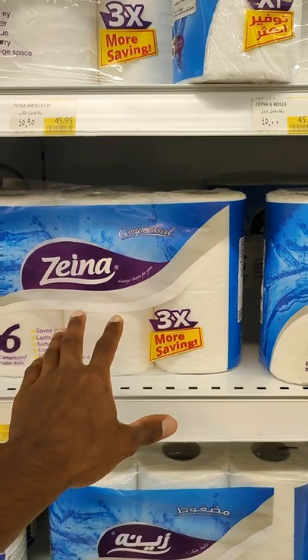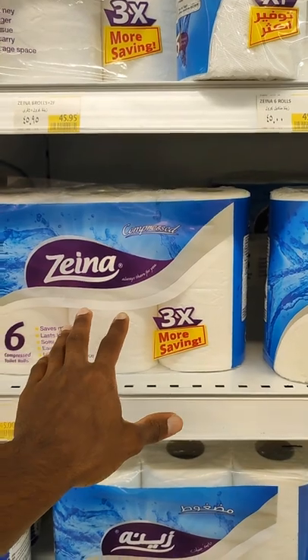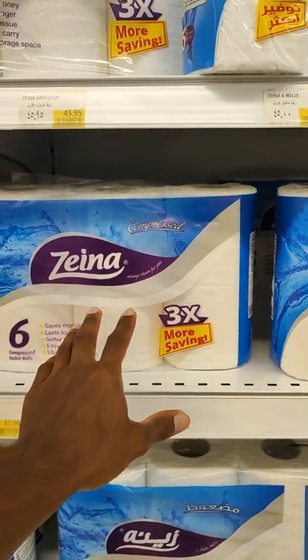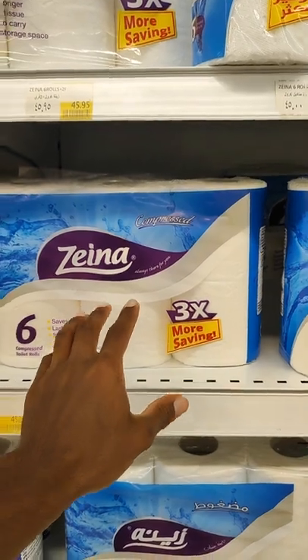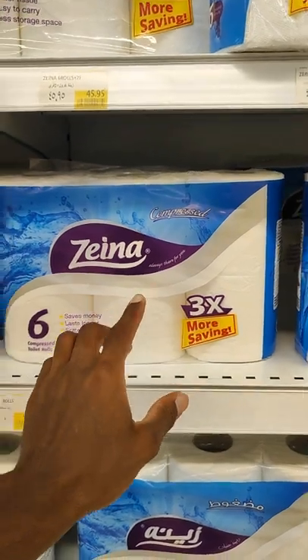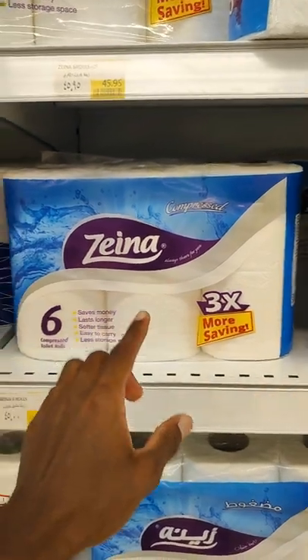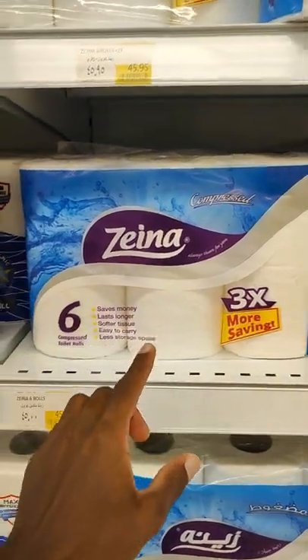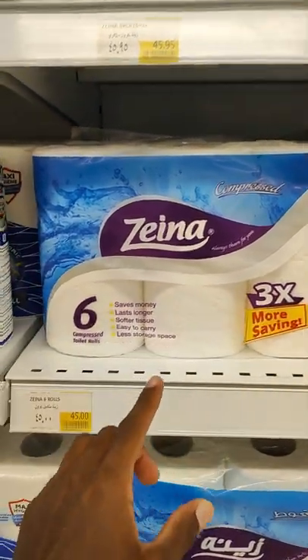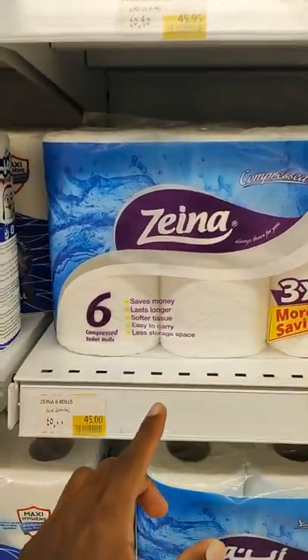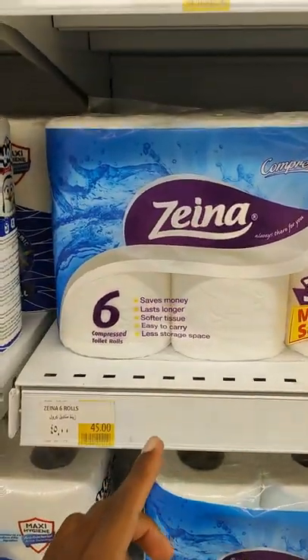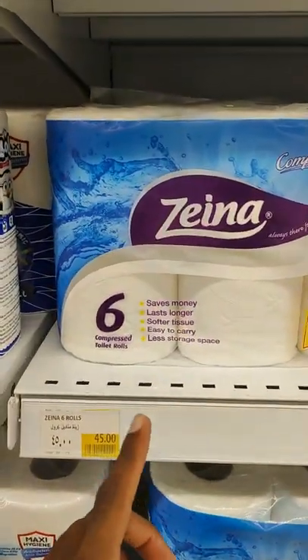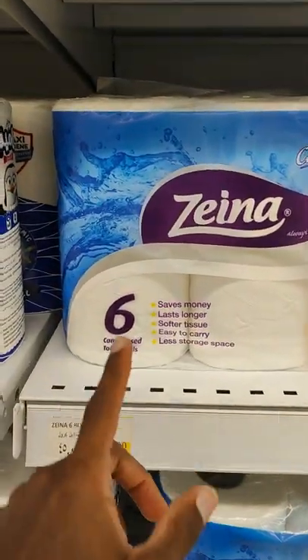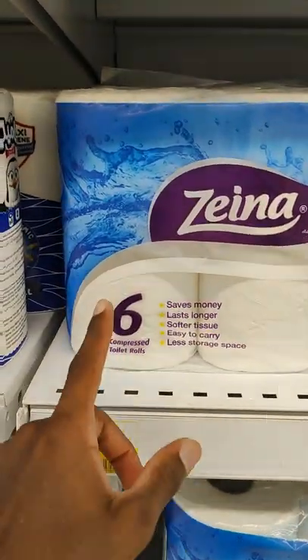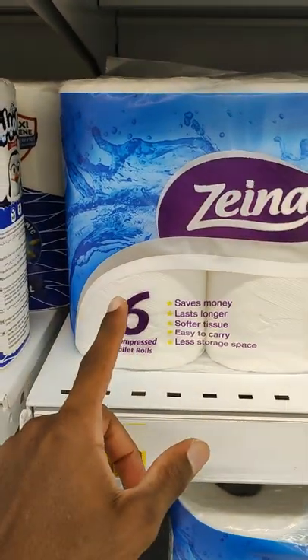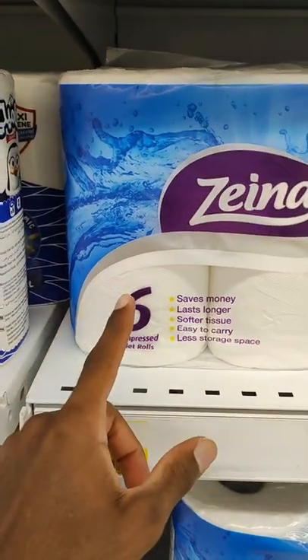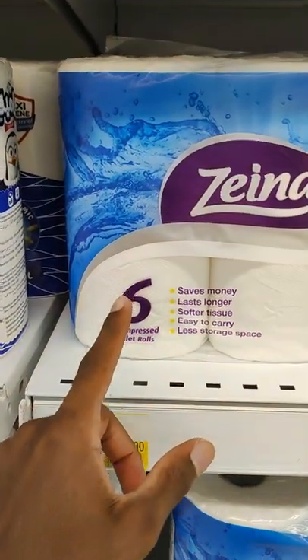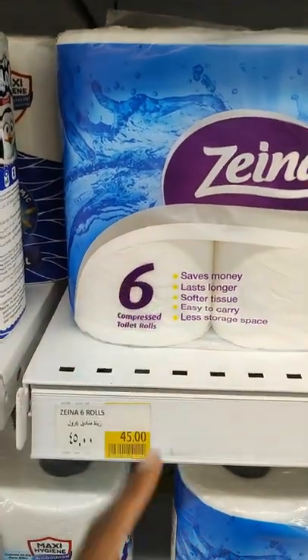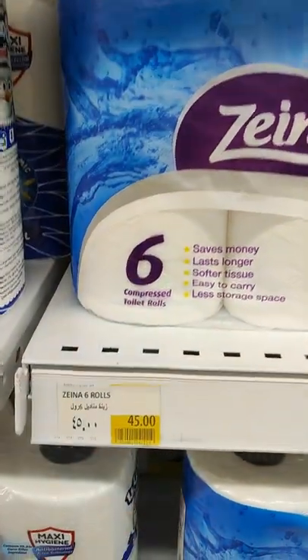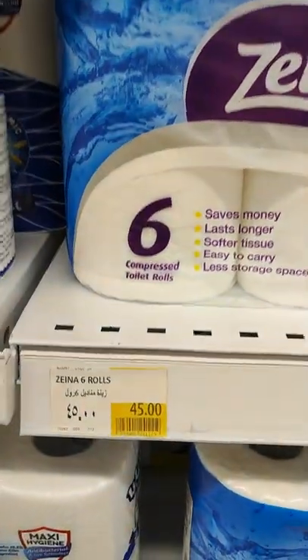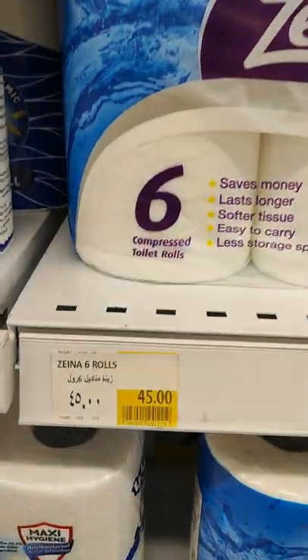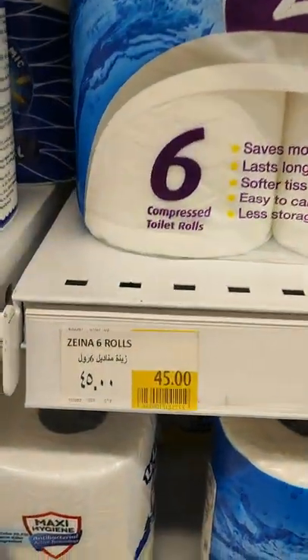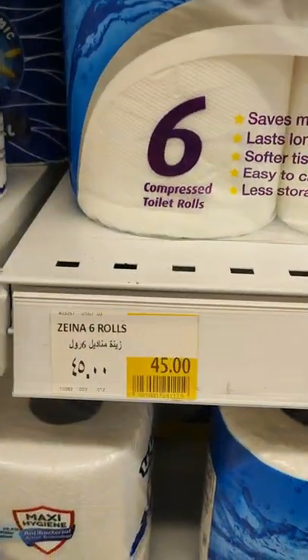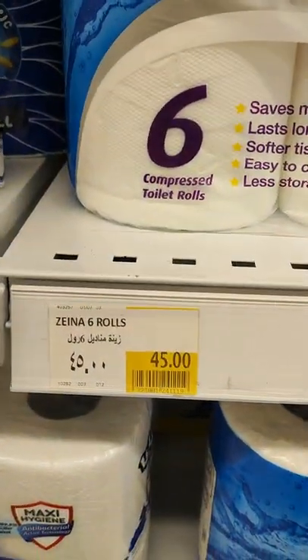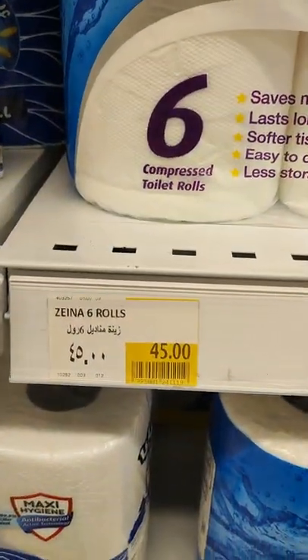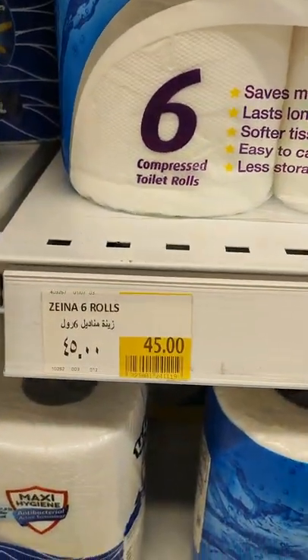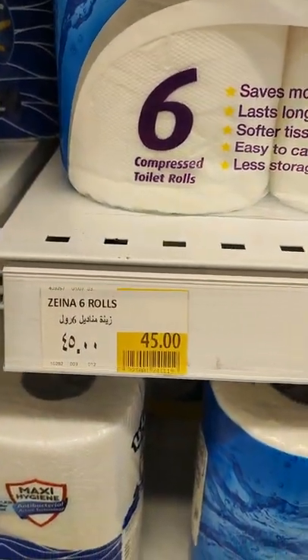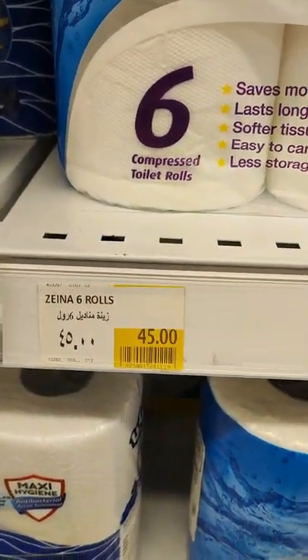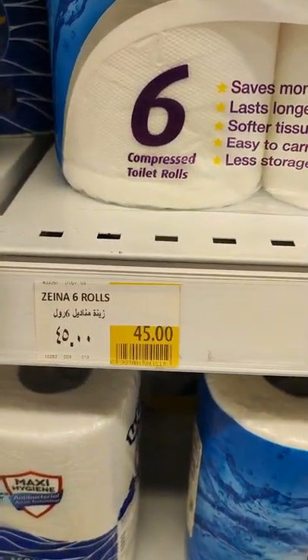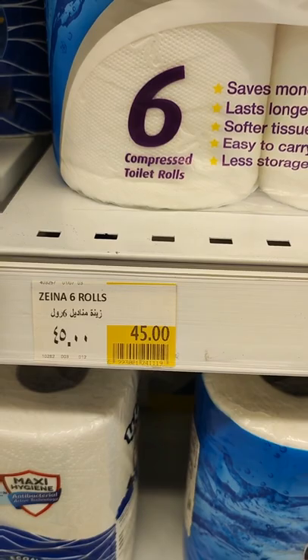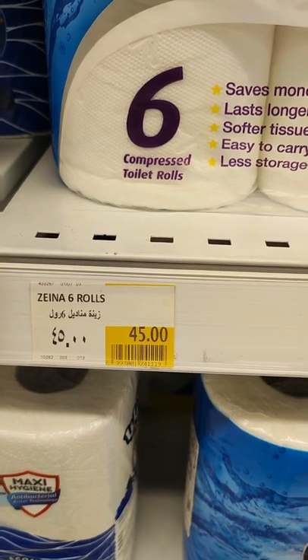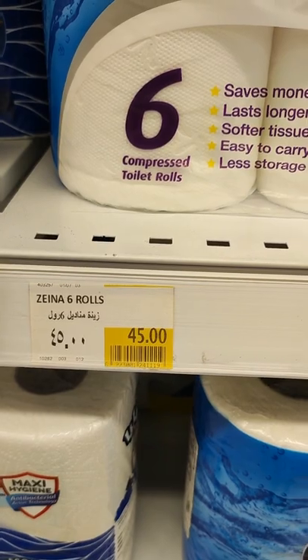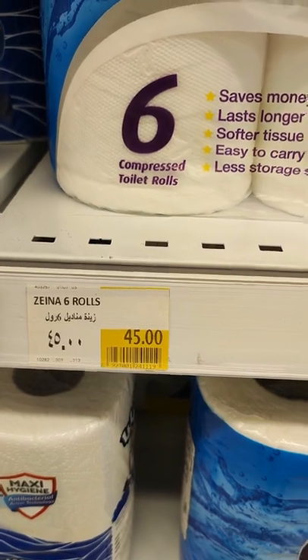This is the cheapest one I could find — six rolls for 45 pounds, which is around $2.39.